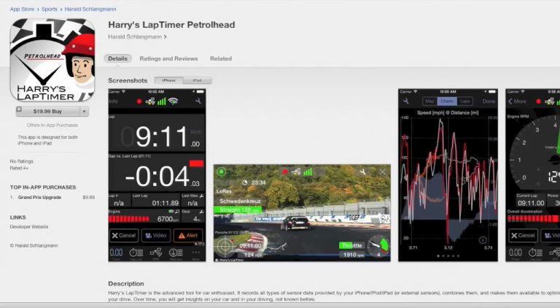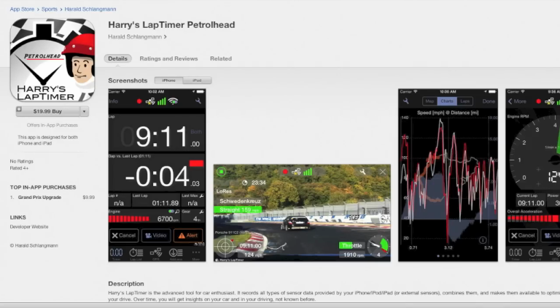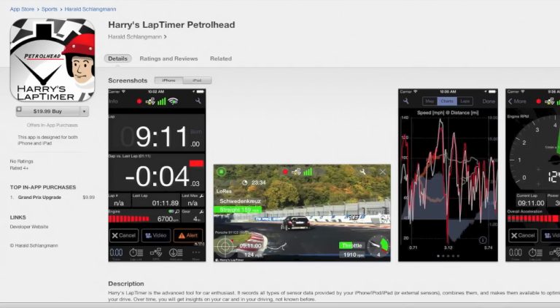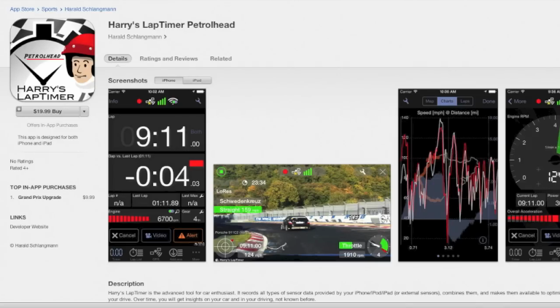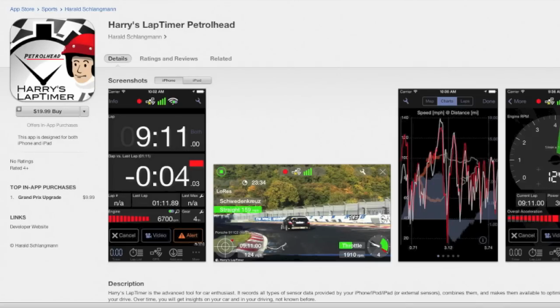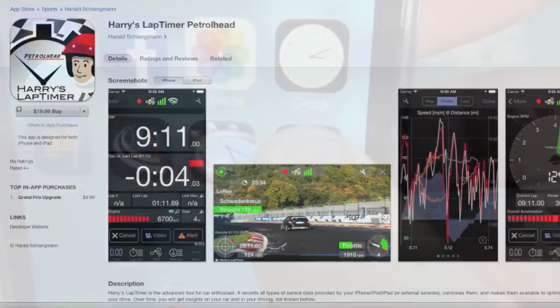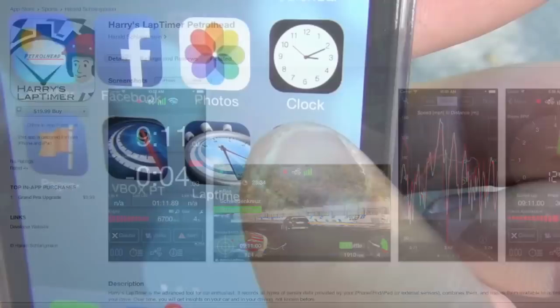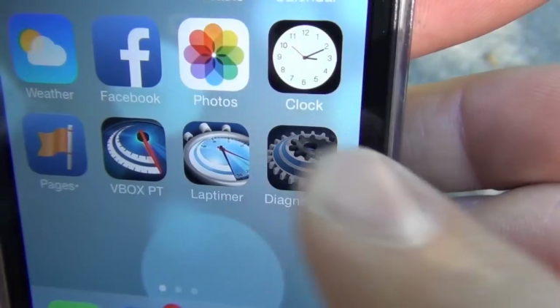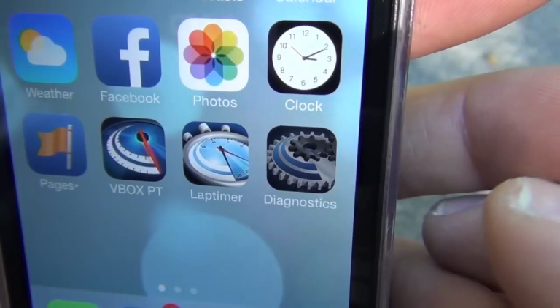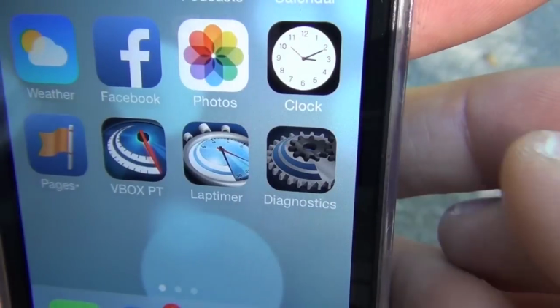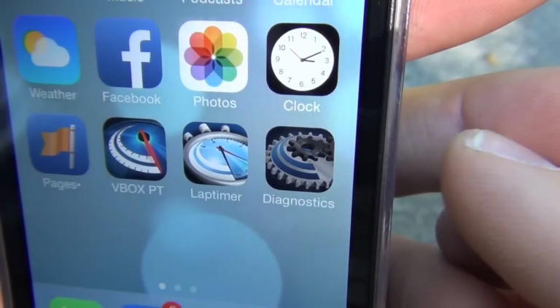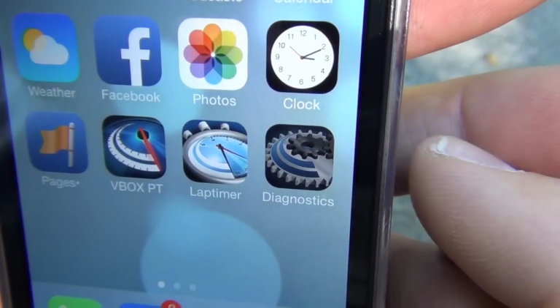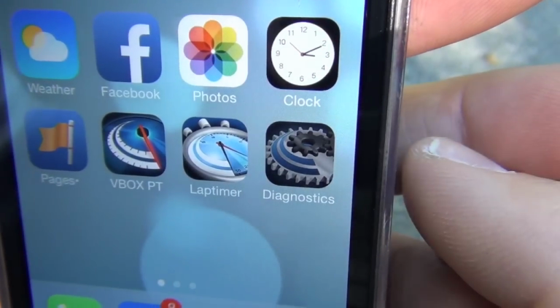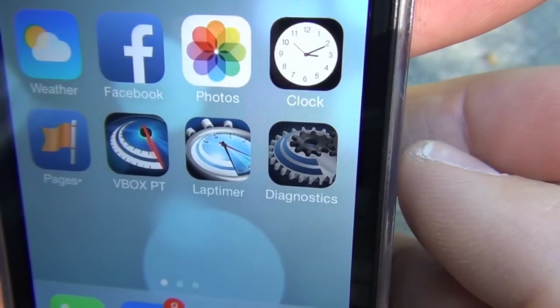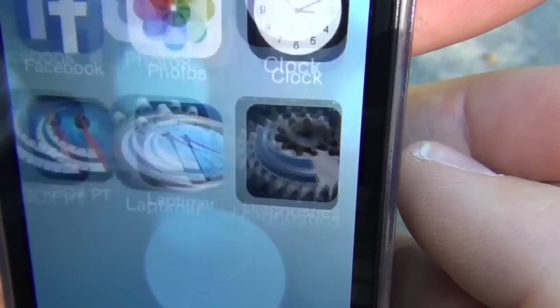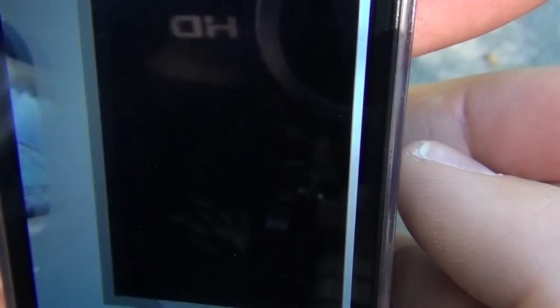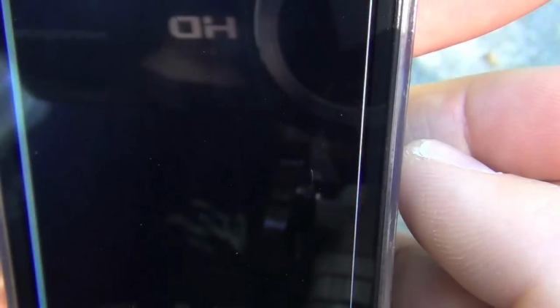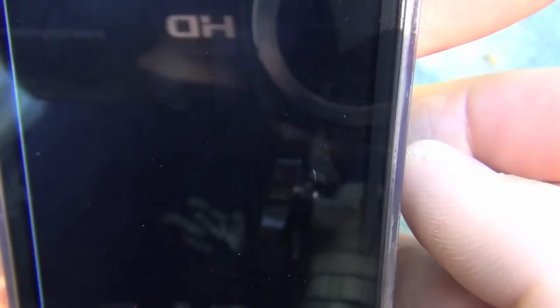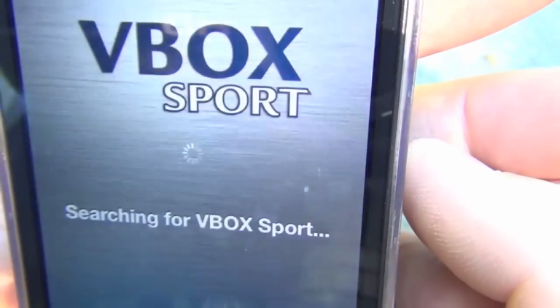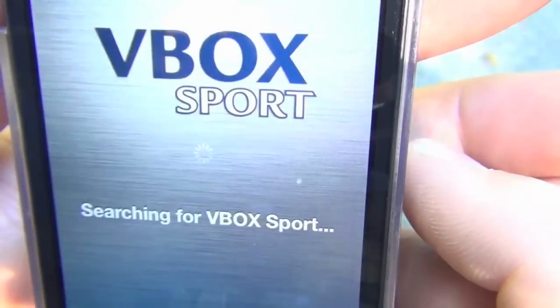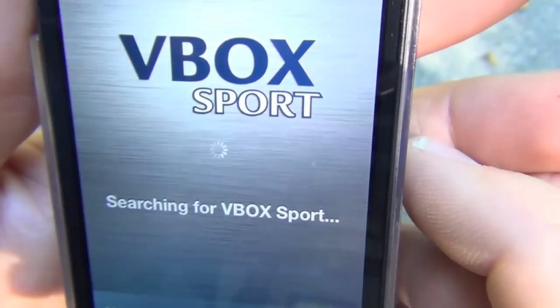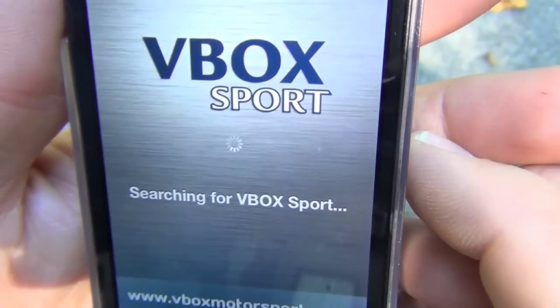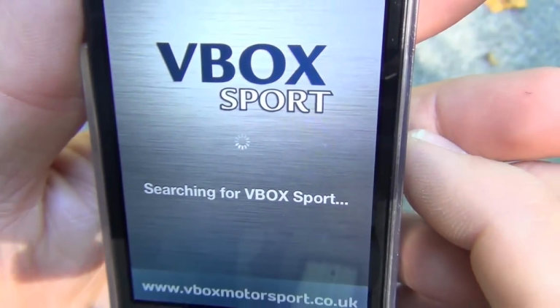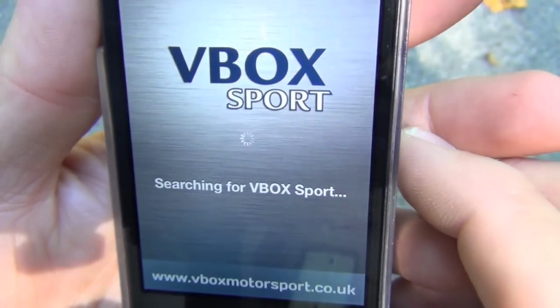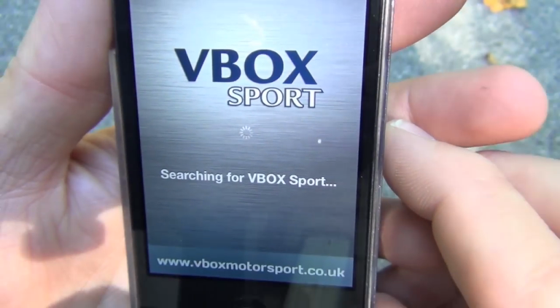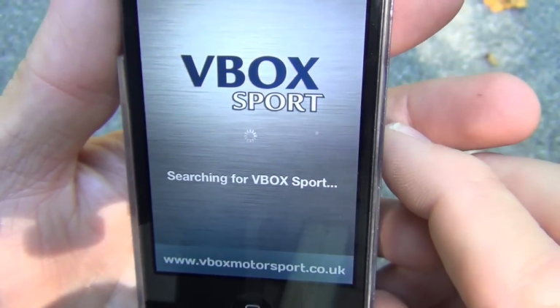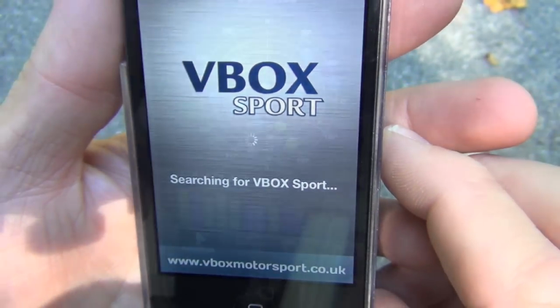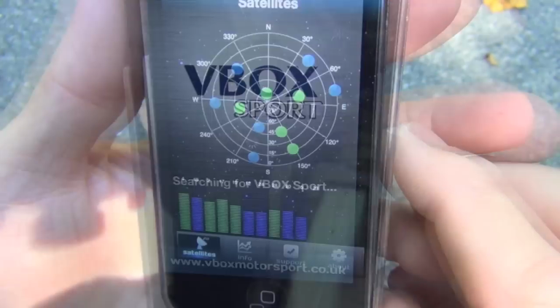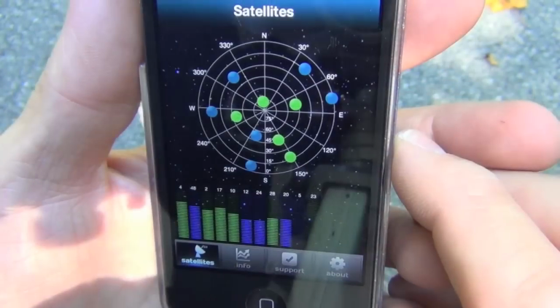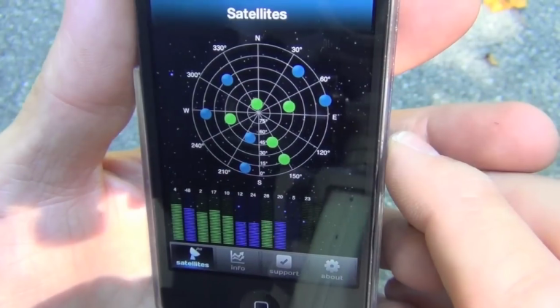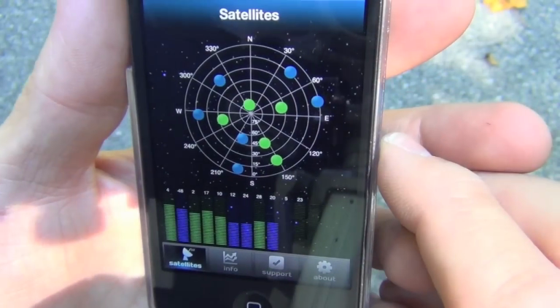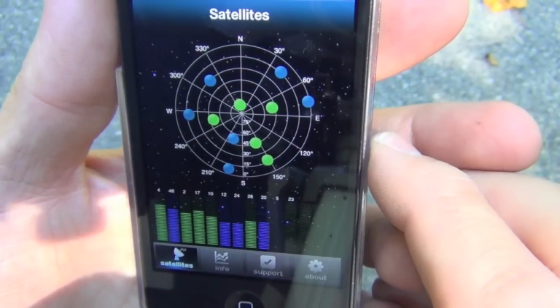RaceLogic also offers their diagnostic app, which can be used to check specific GPS data and other functions.